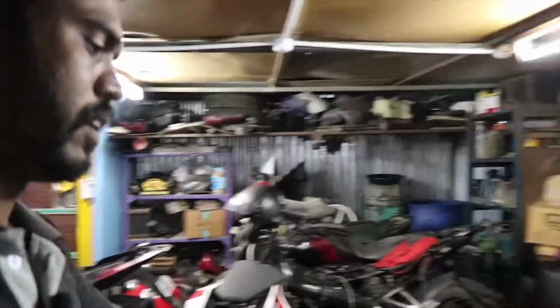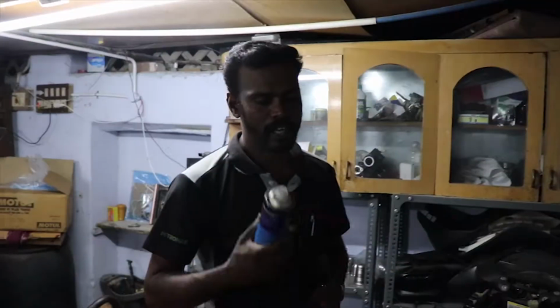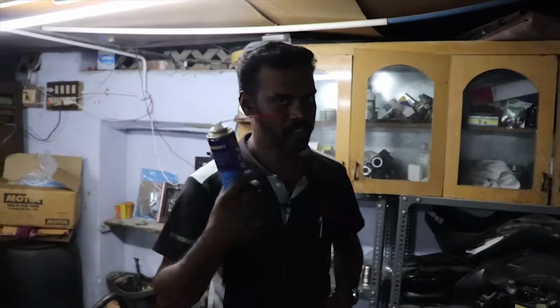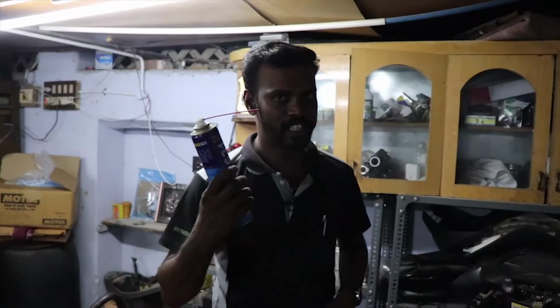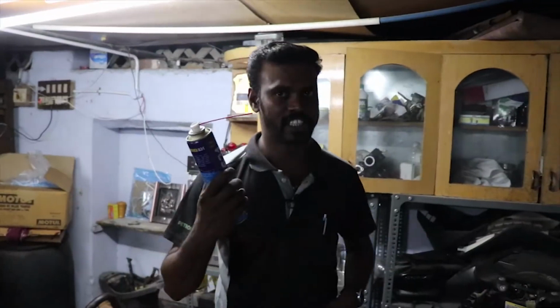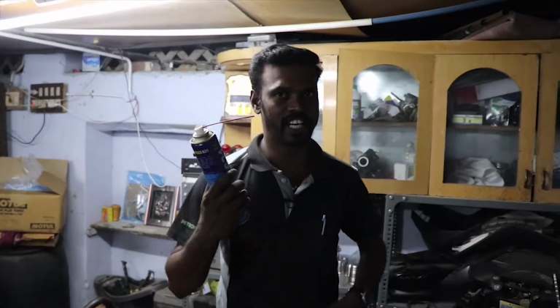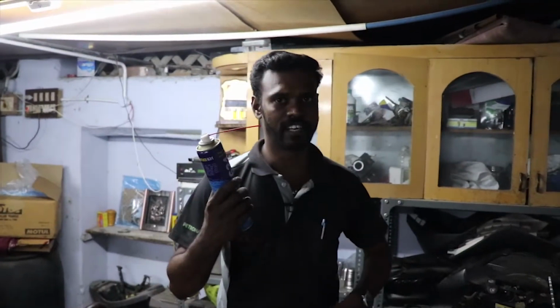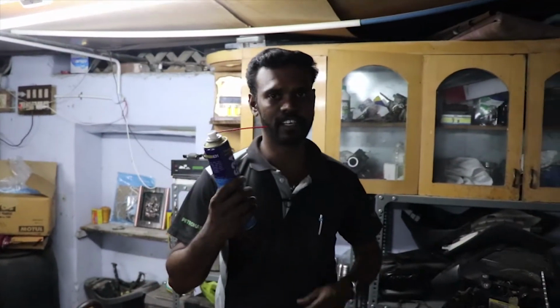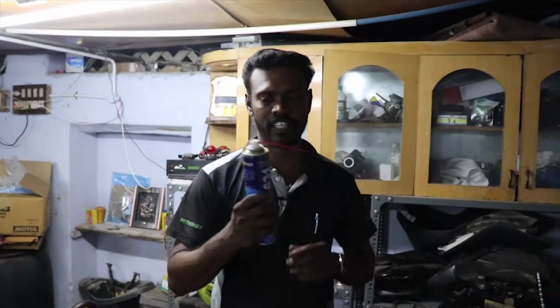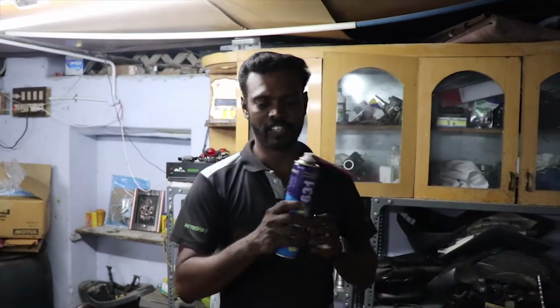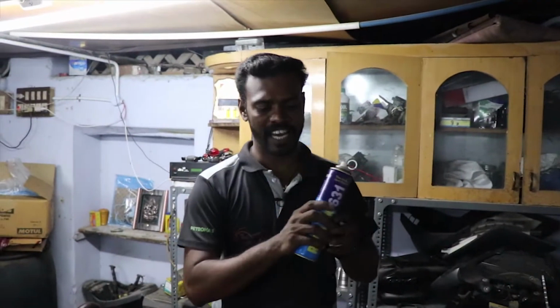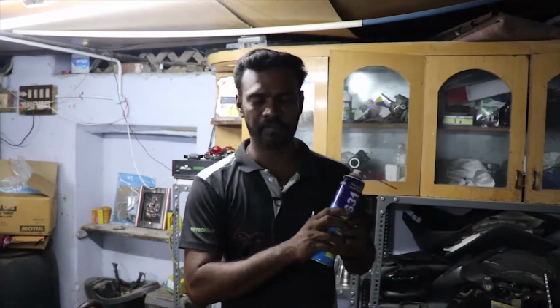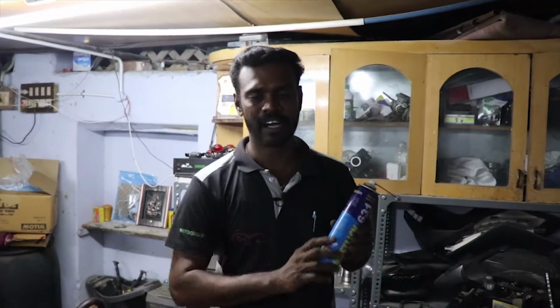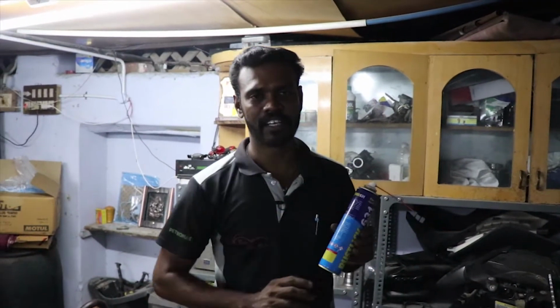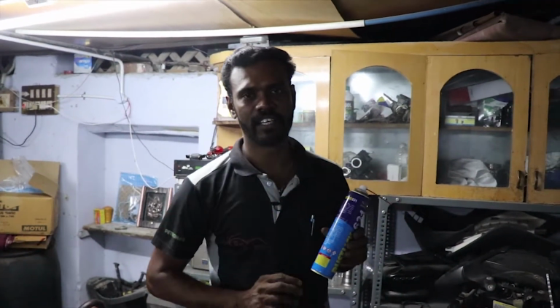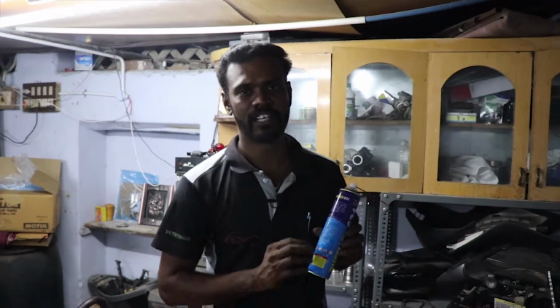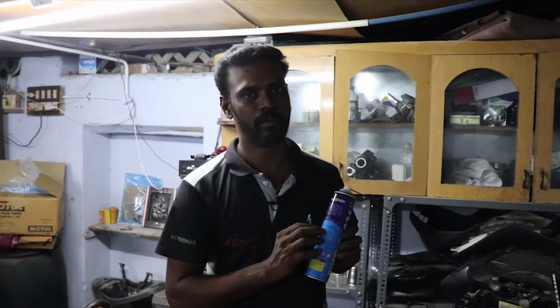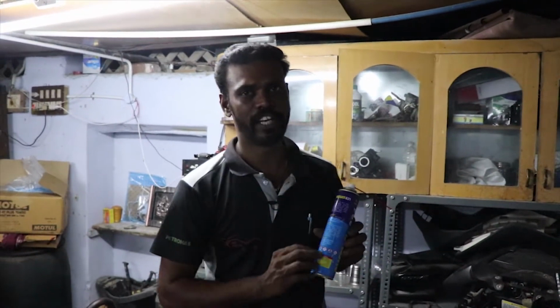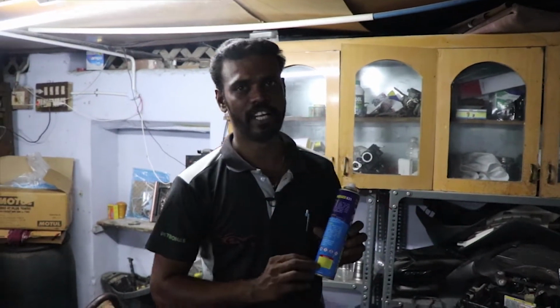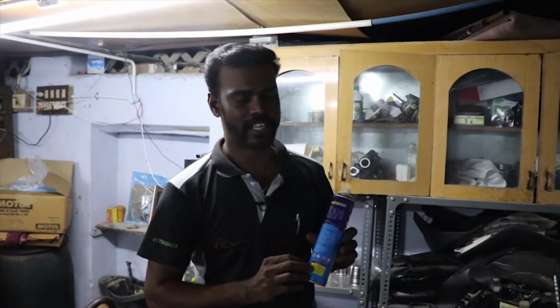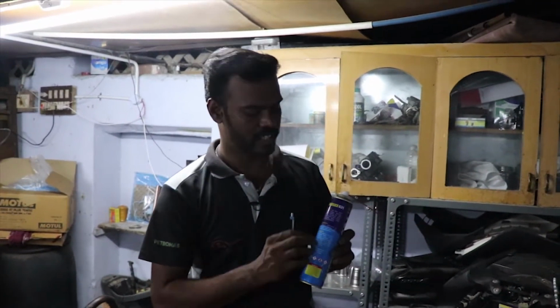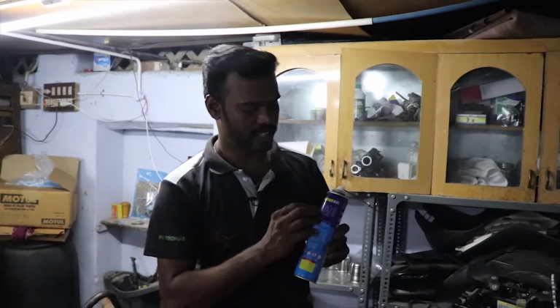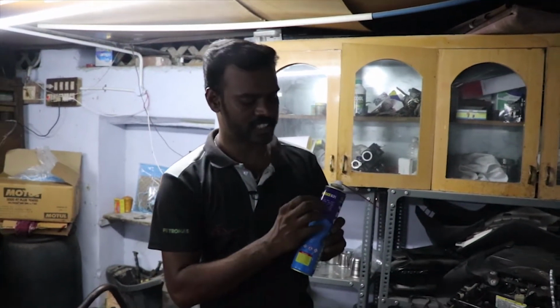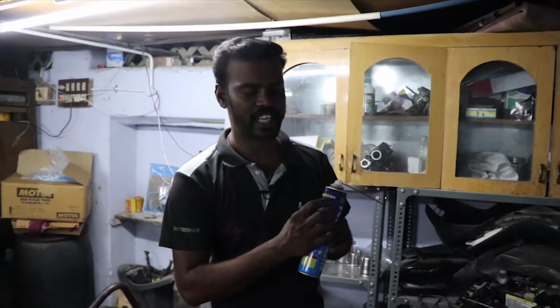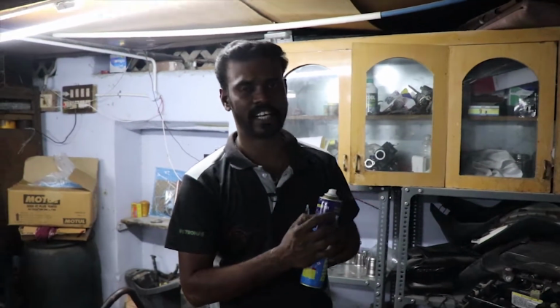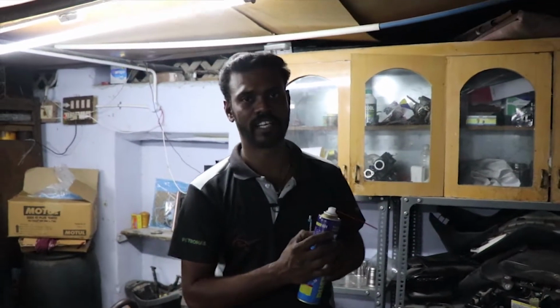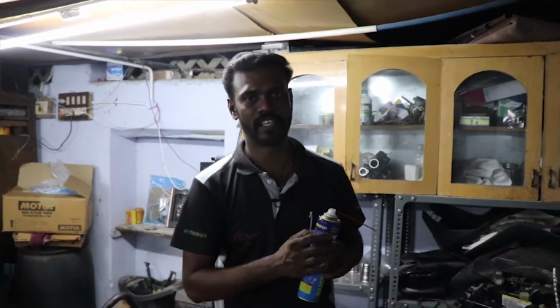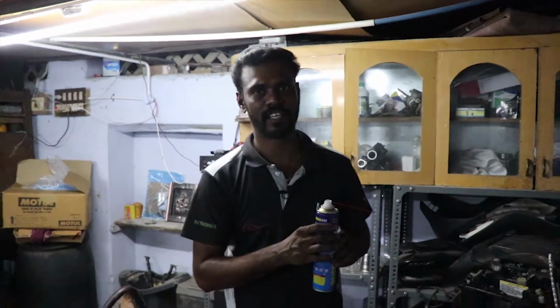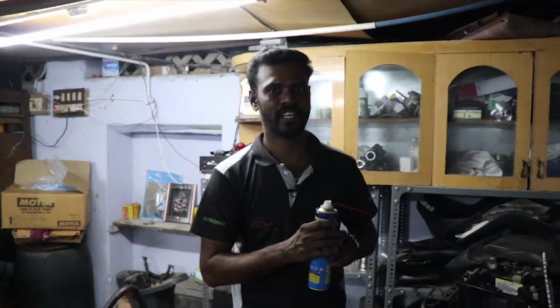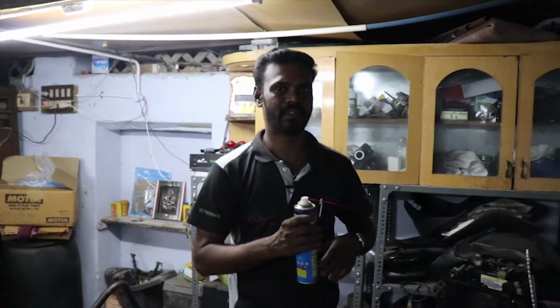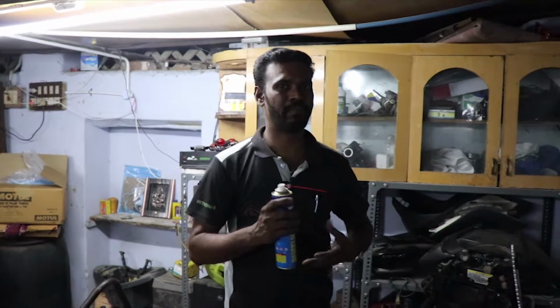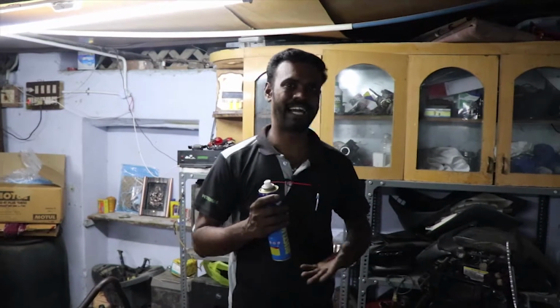This is a rust cleaner. There is a brand — there is rust link. There is a brand.